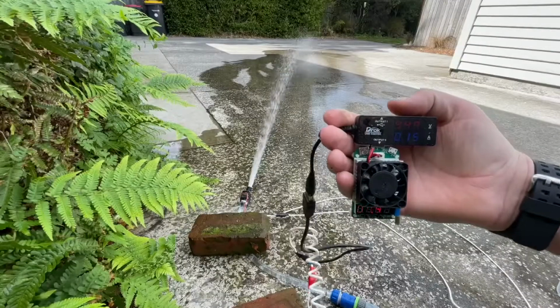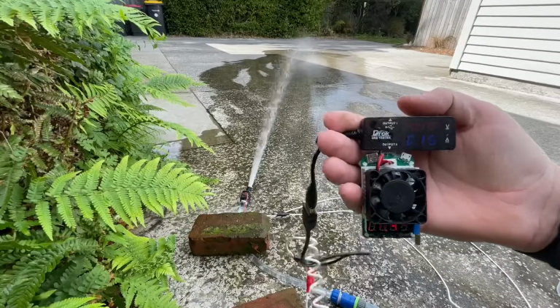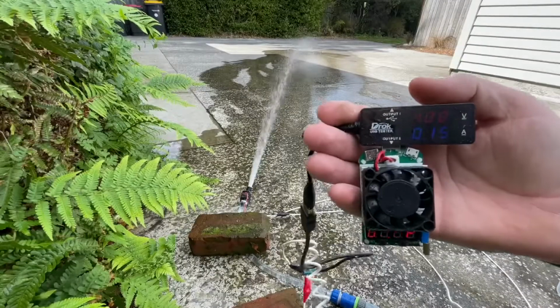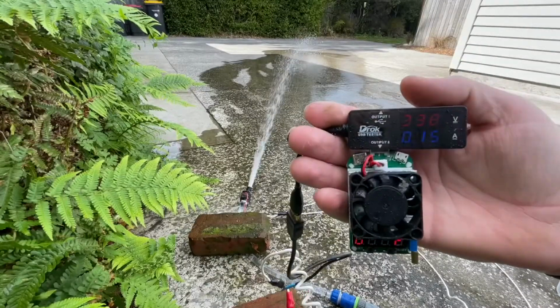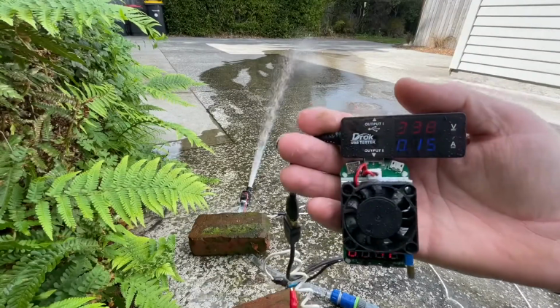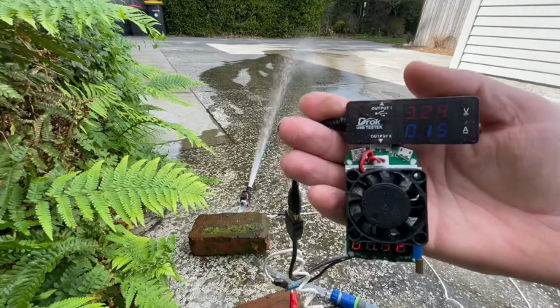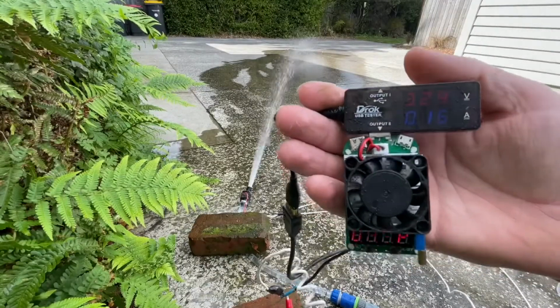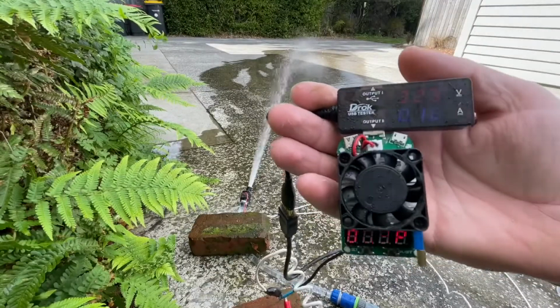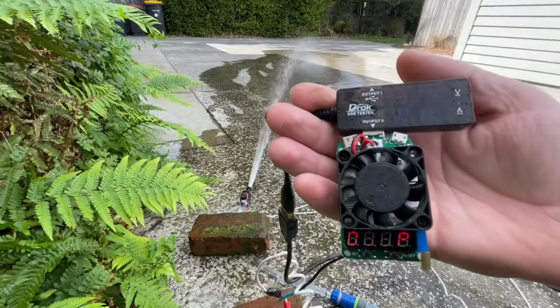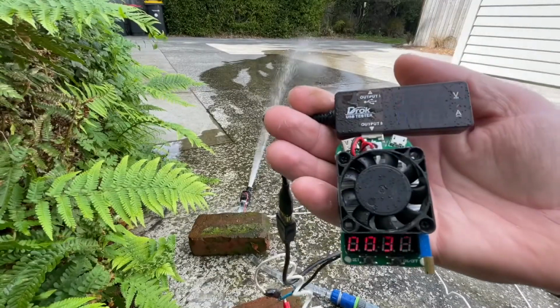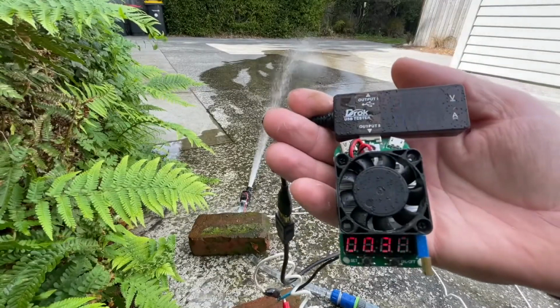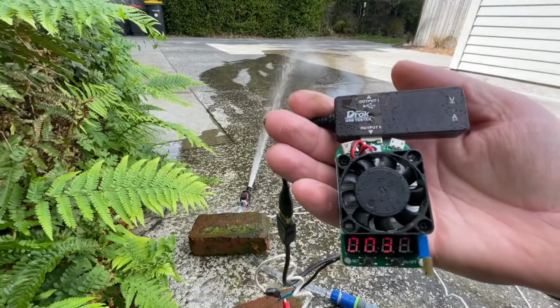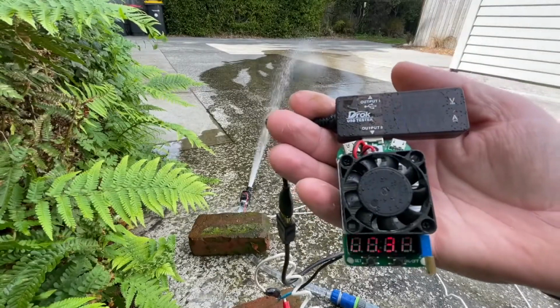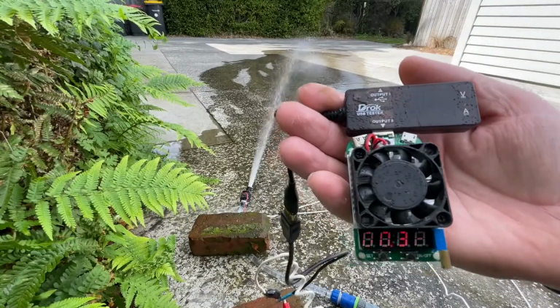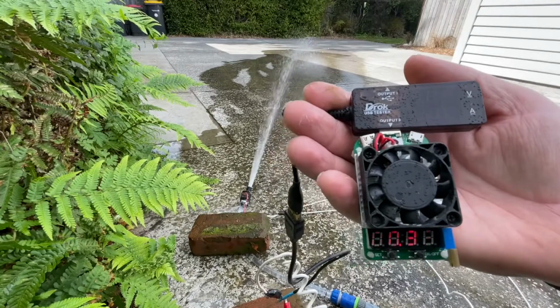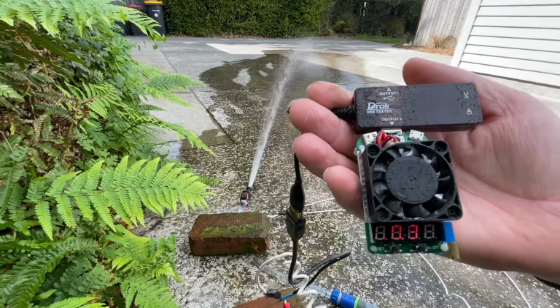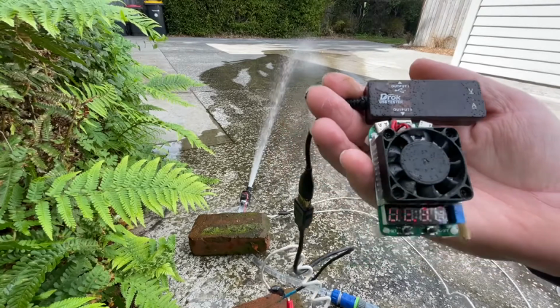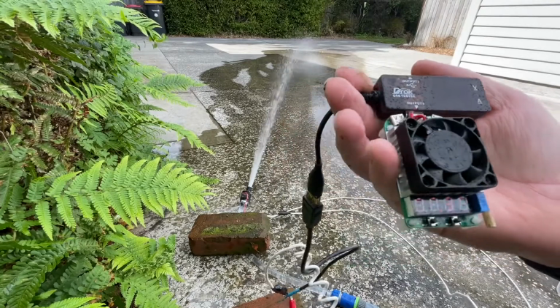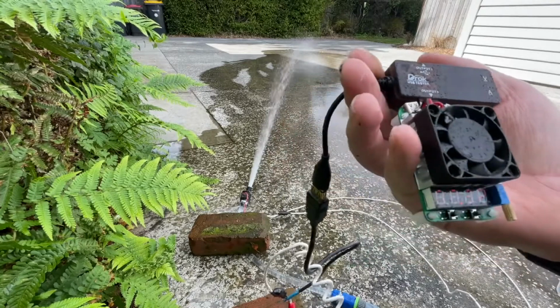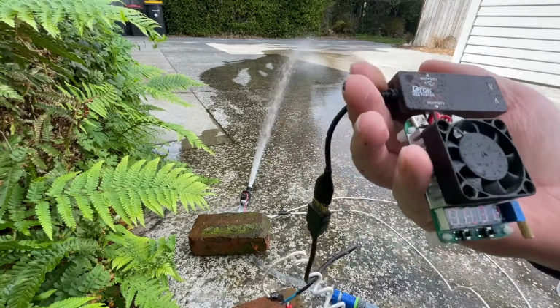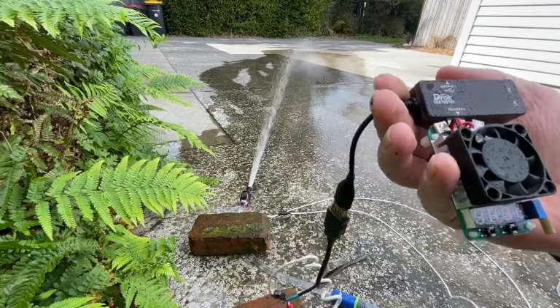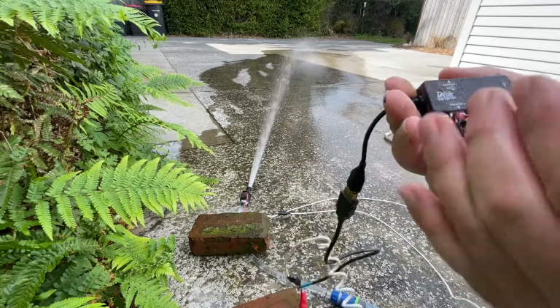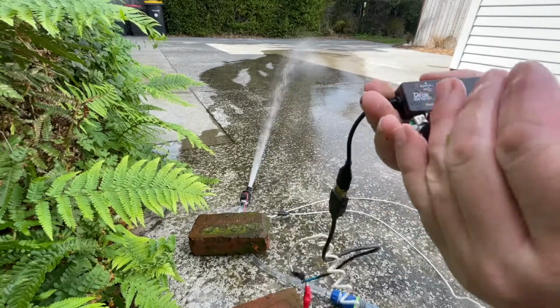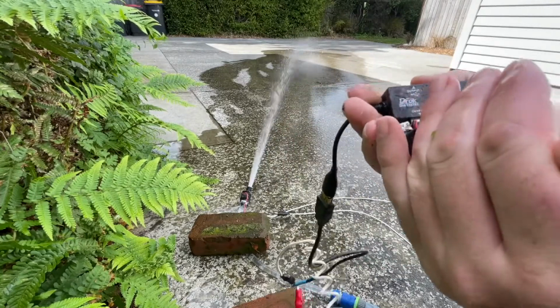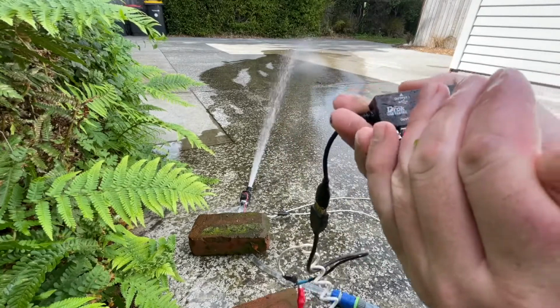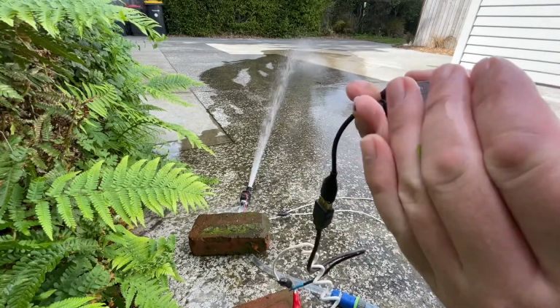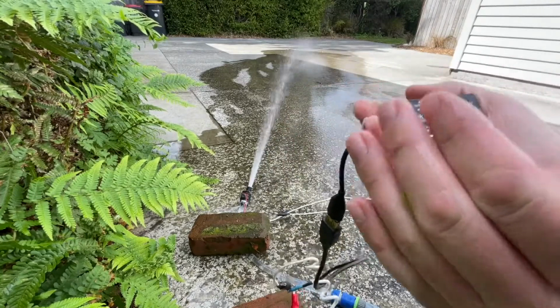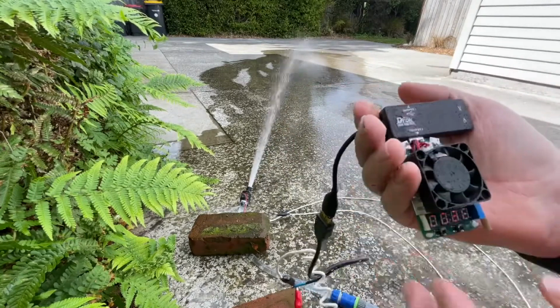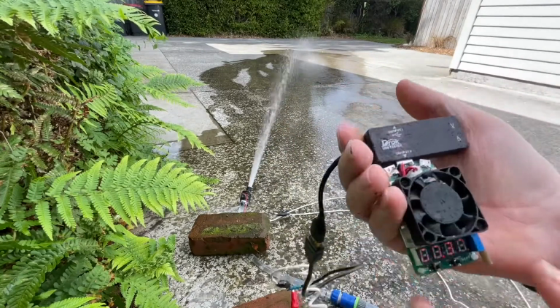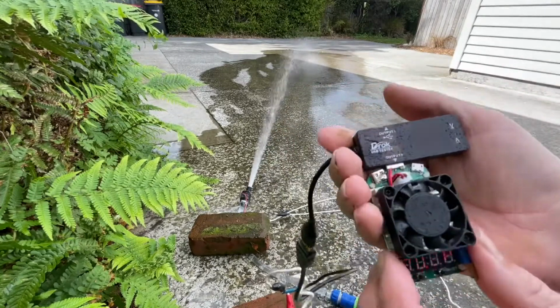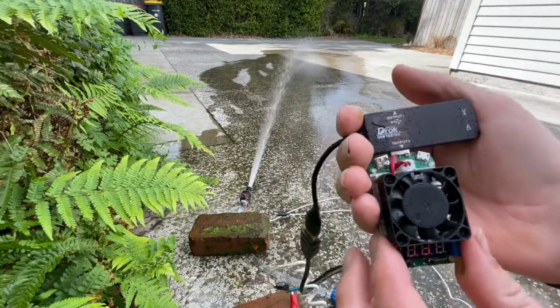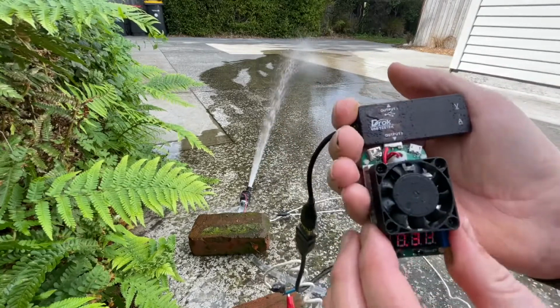All right, the maximum seems to be about 1.3 watts.